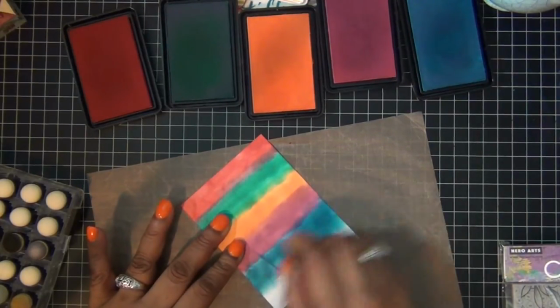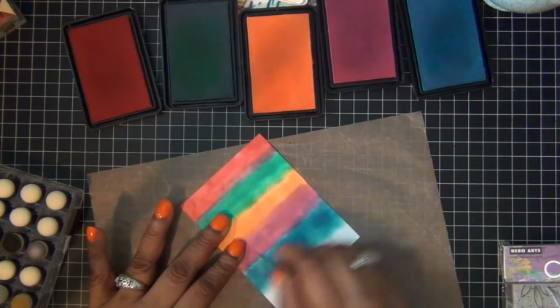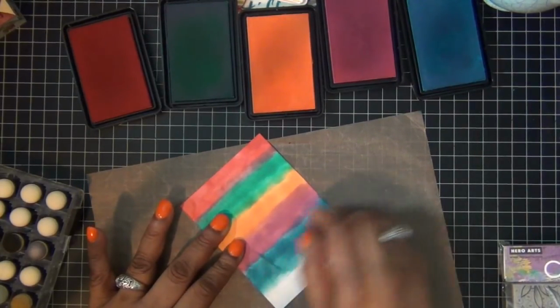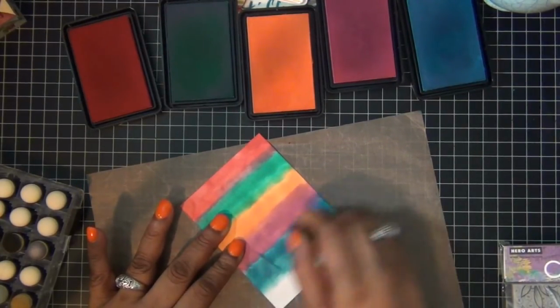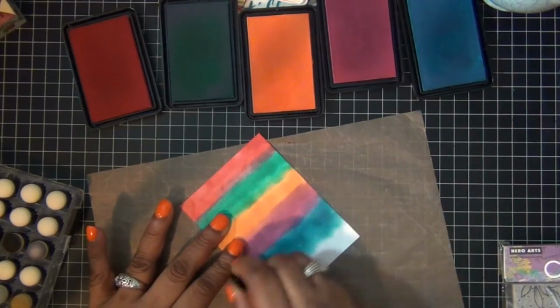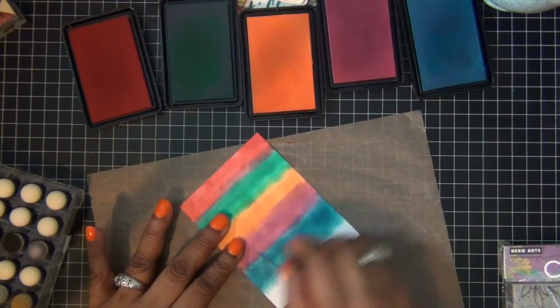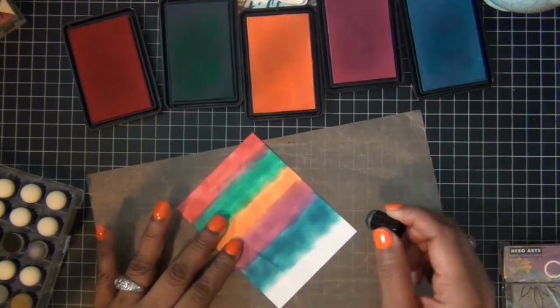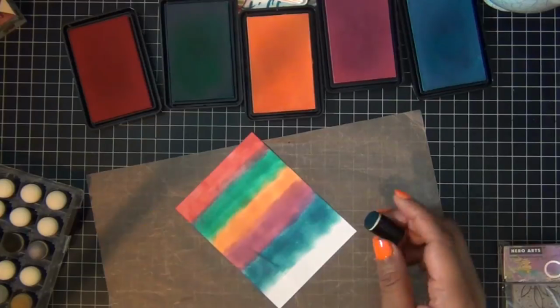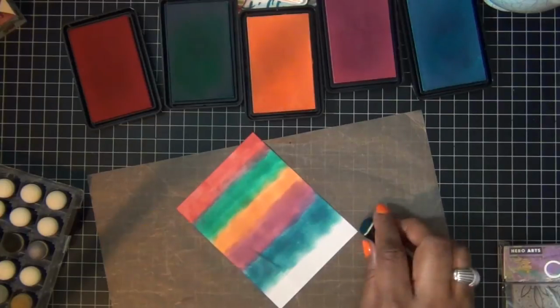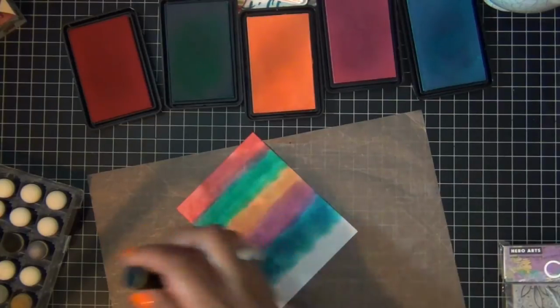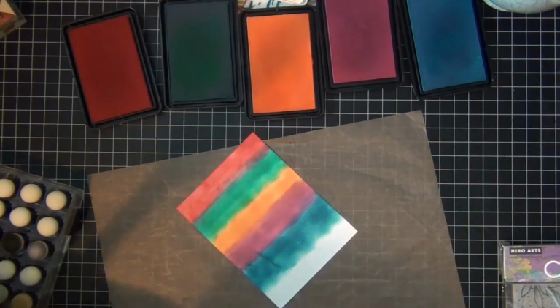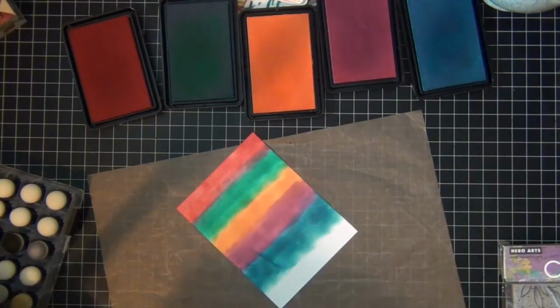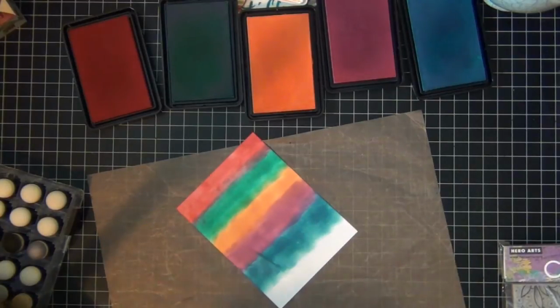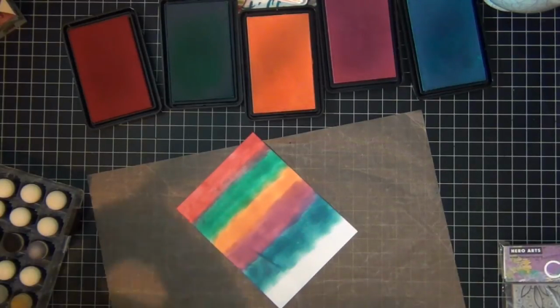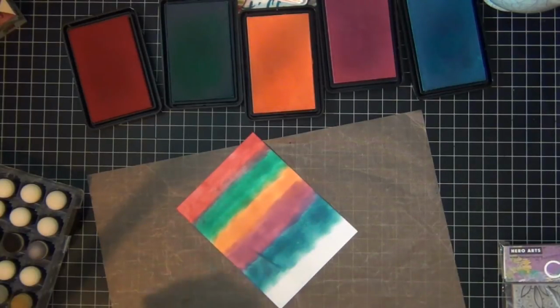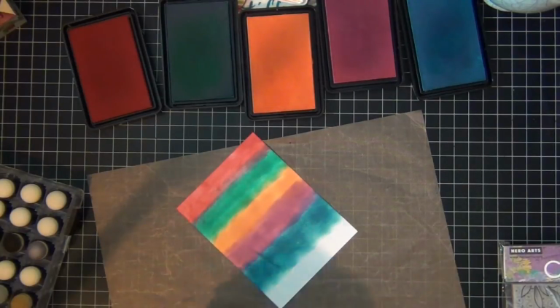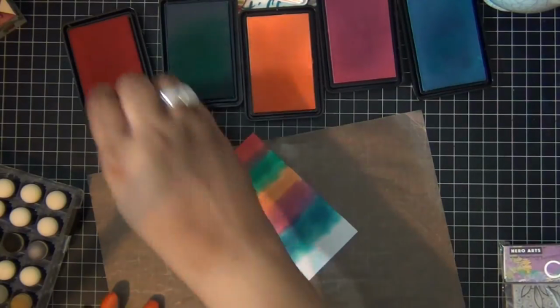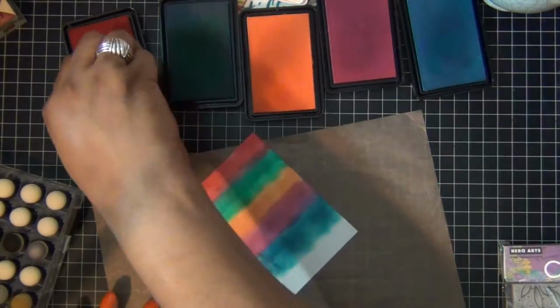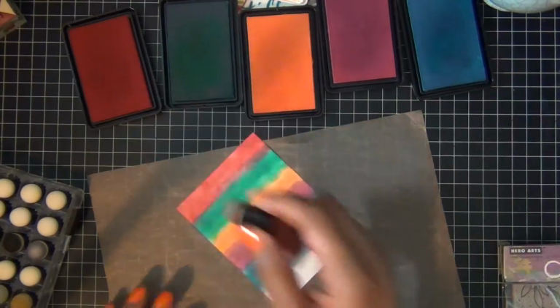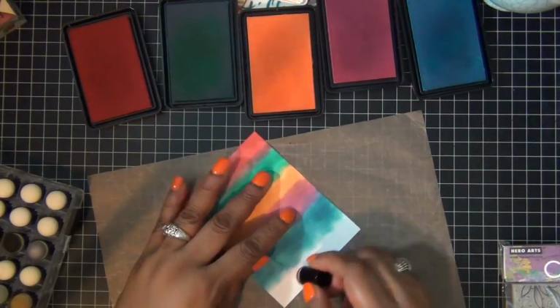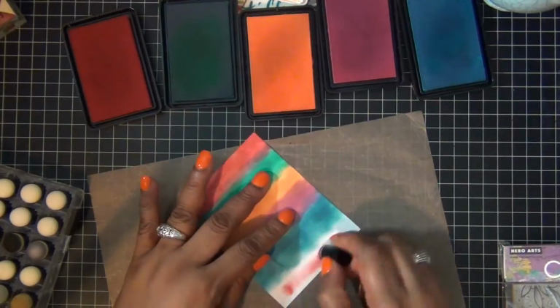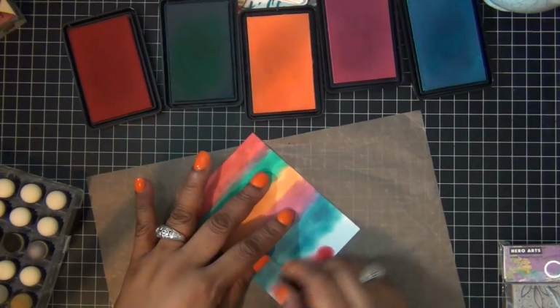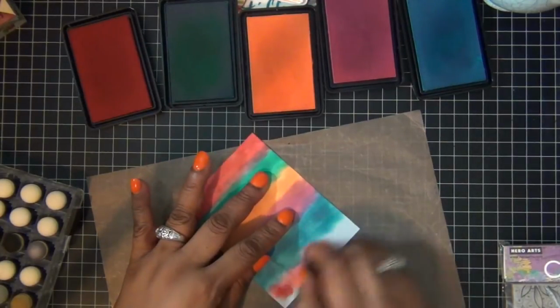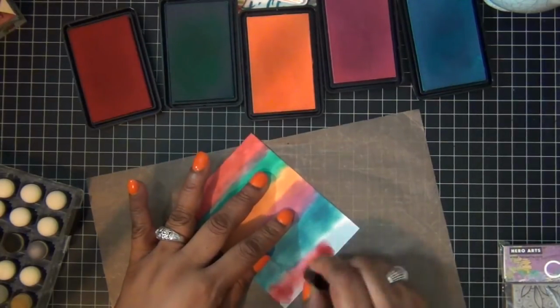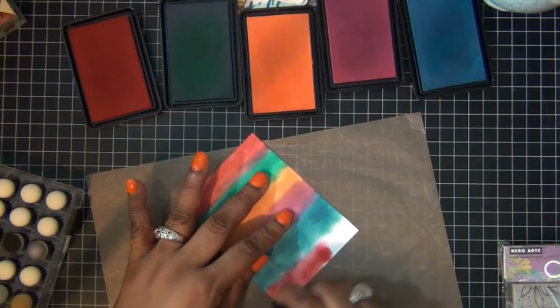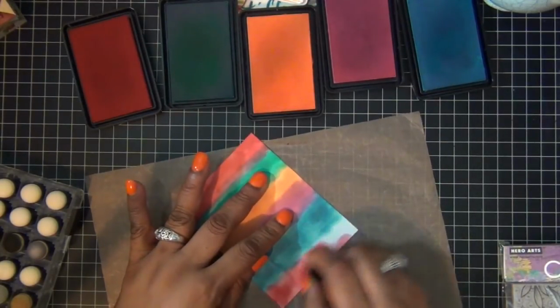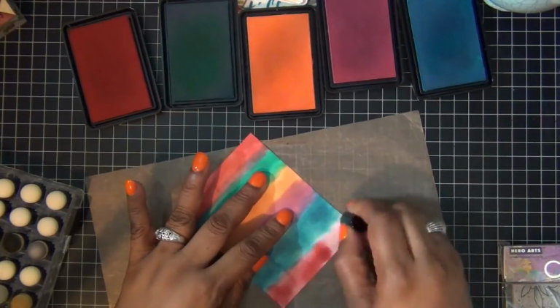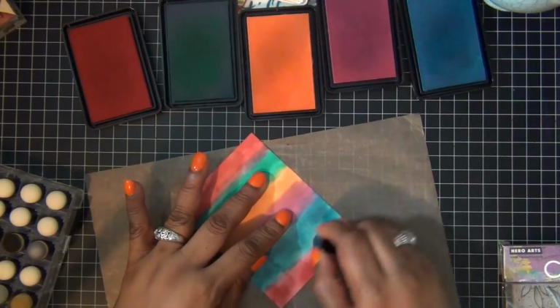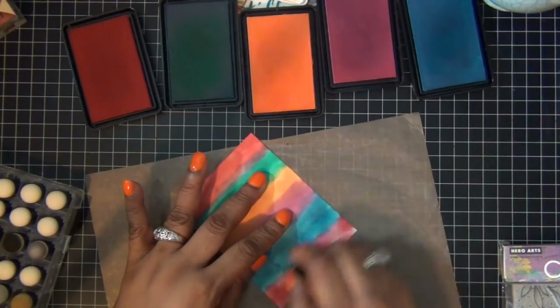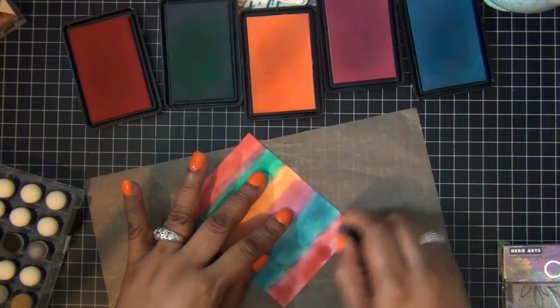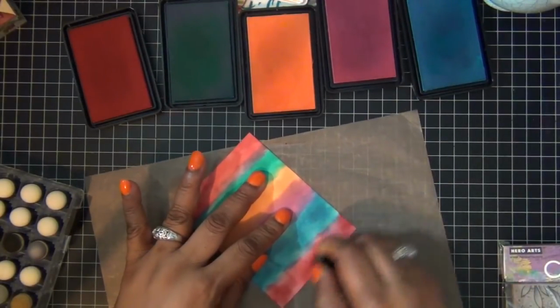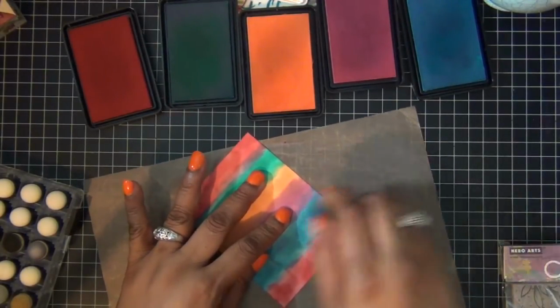My color is a bit sluggy right now, but it will make a difference on the card once I put my vellum over it.